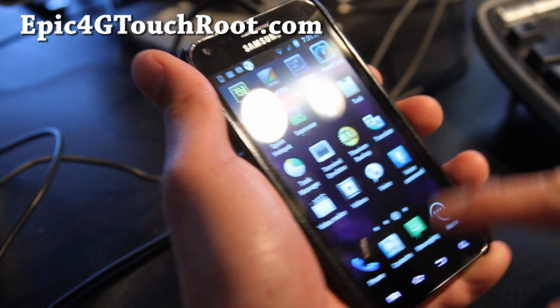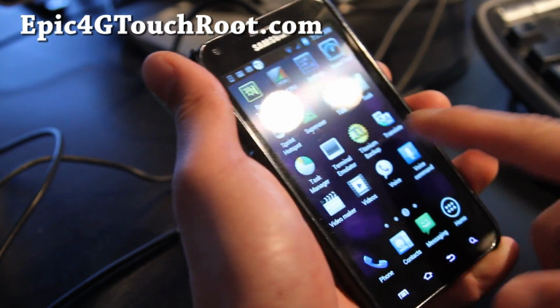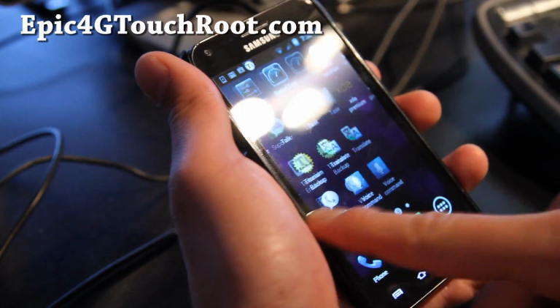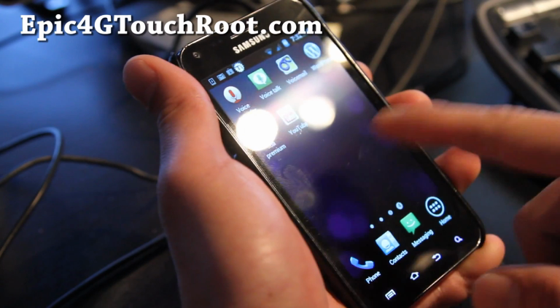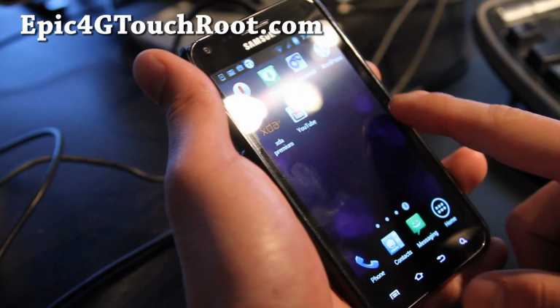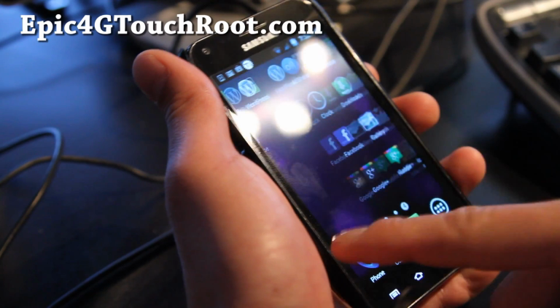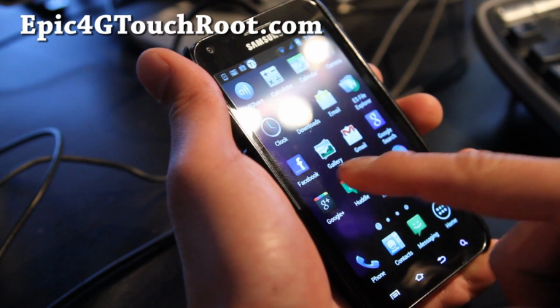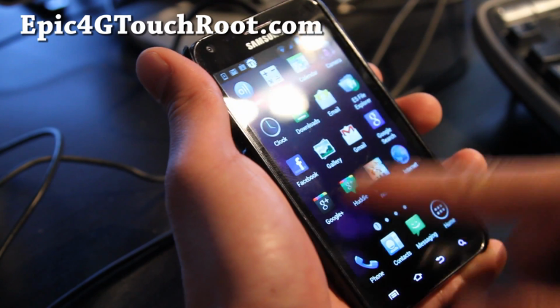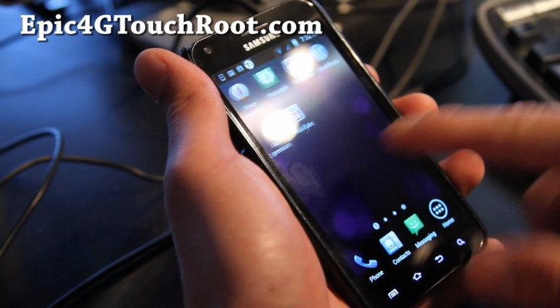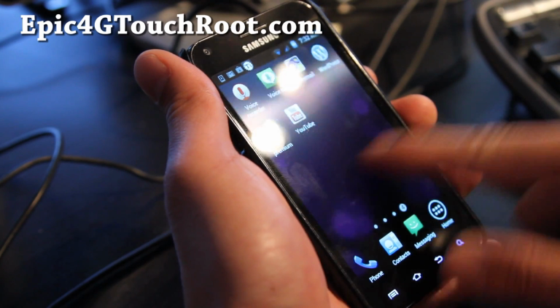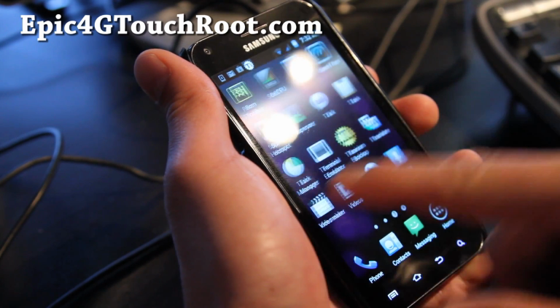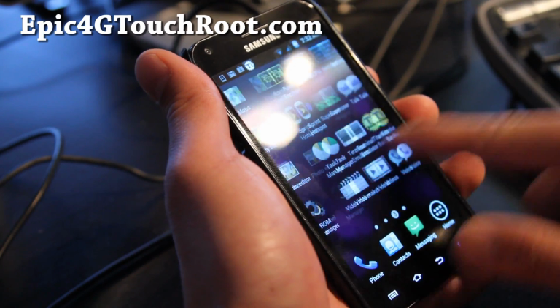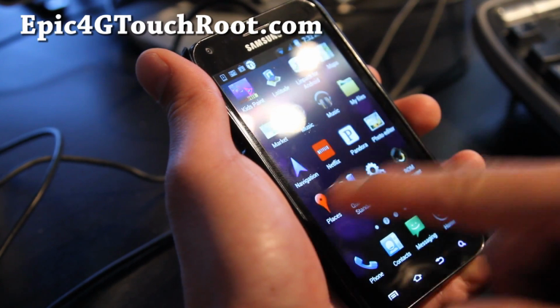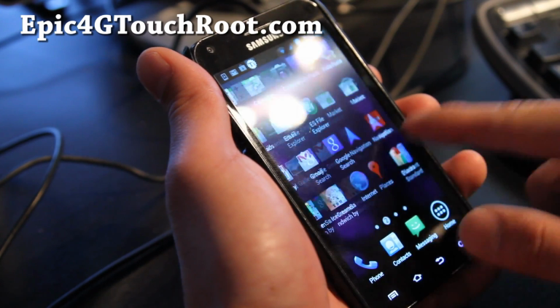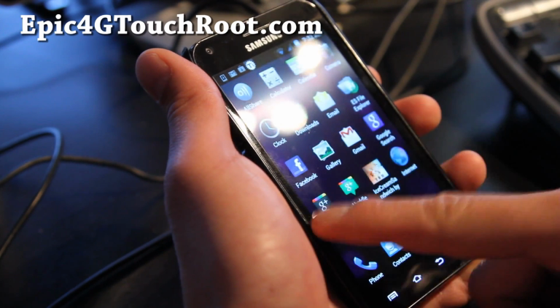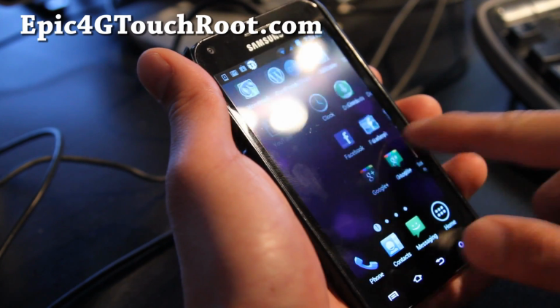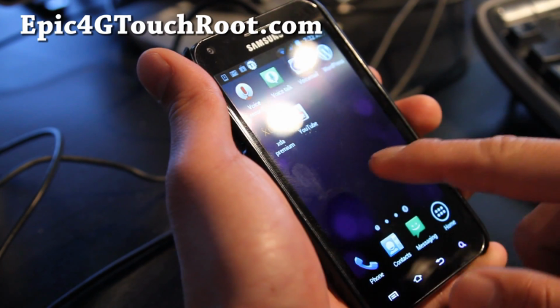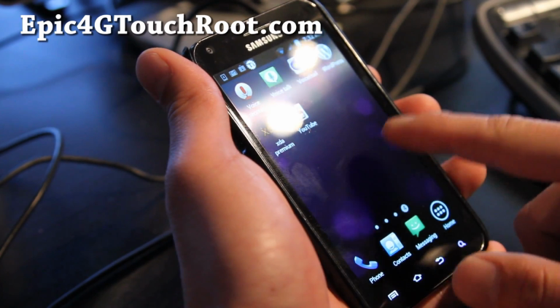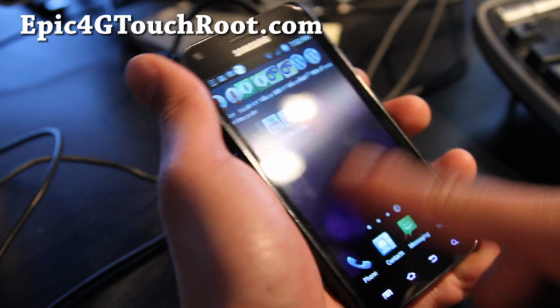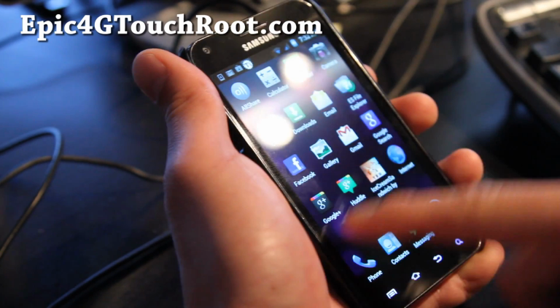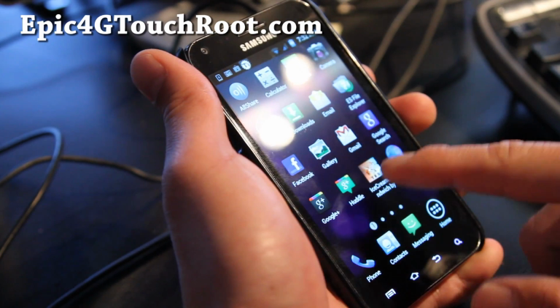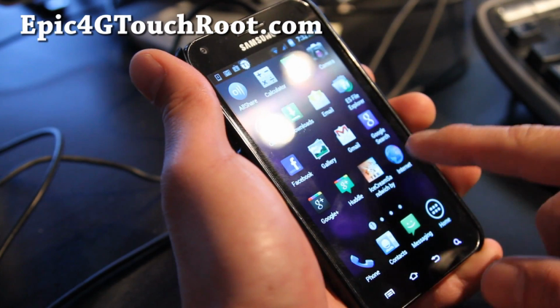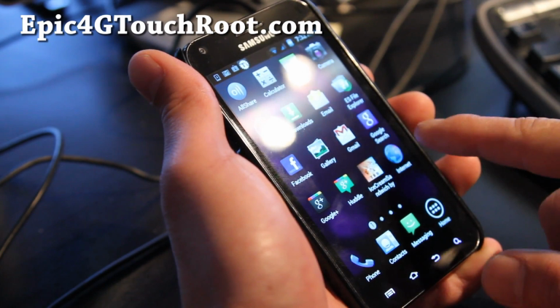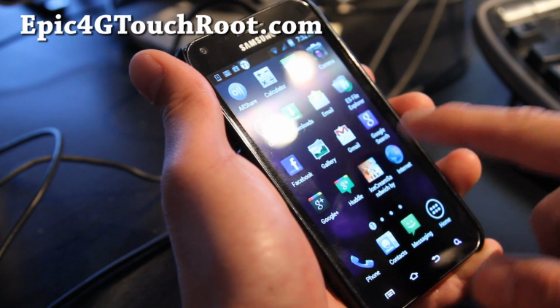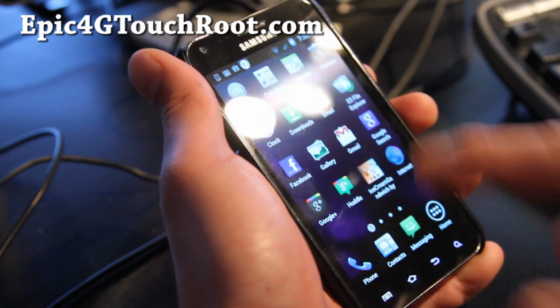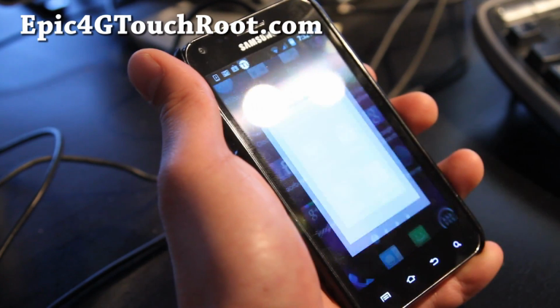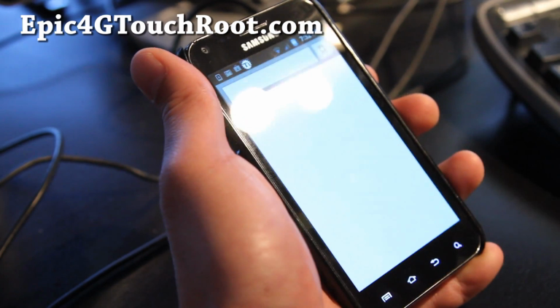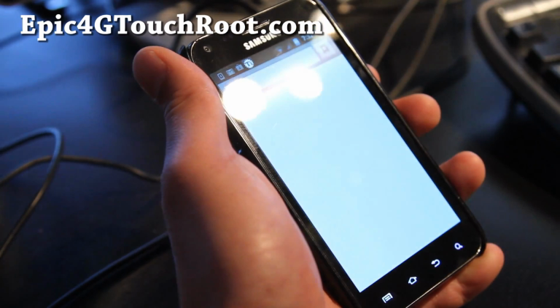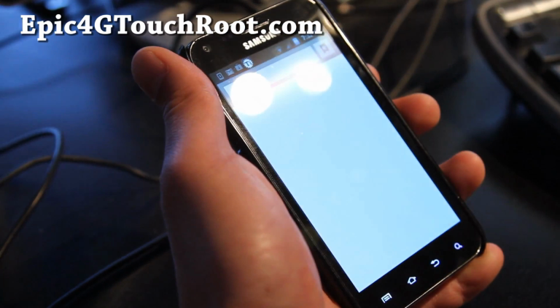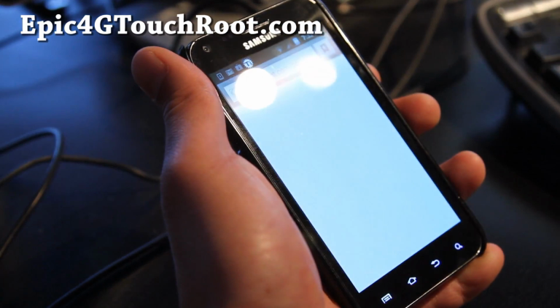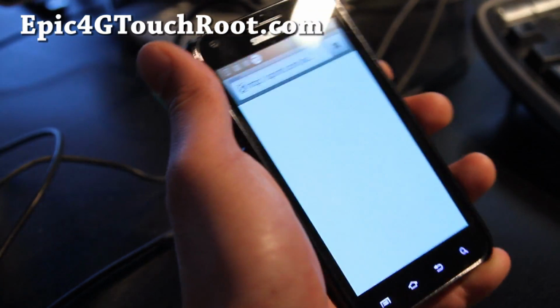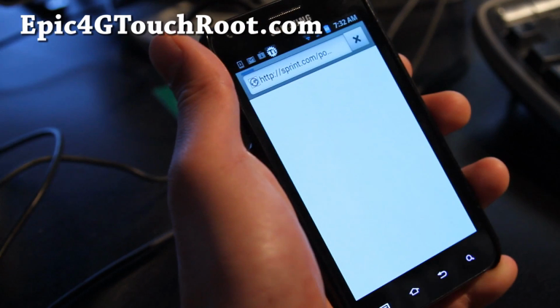he's also been making great ROMs for this and also the Galaxy Tab 10.1. It's really nice, it's really quick. One thing I noticed — let me show you the browser.